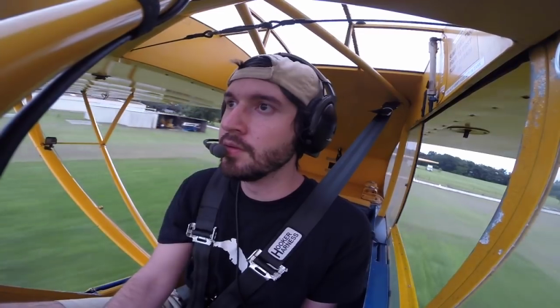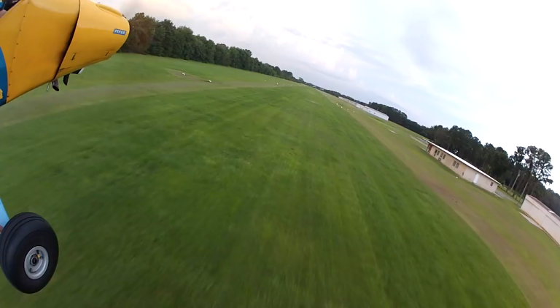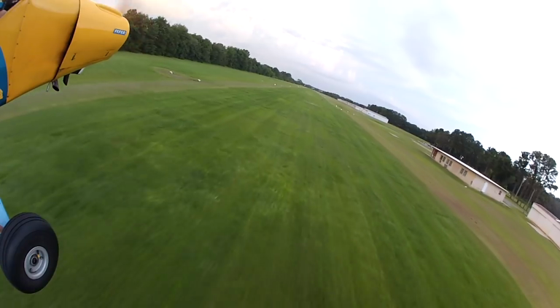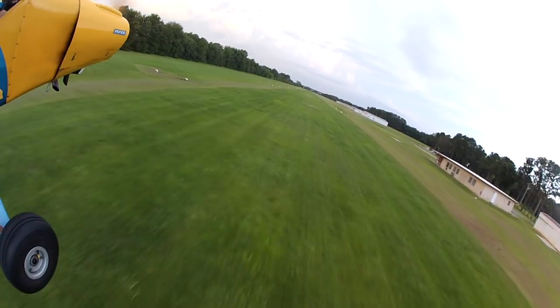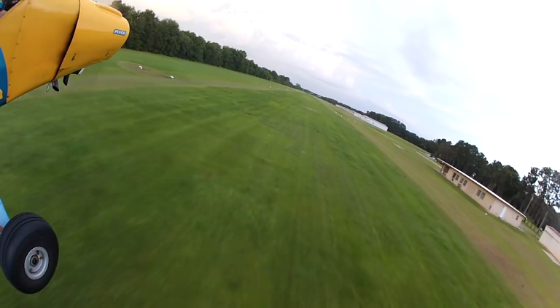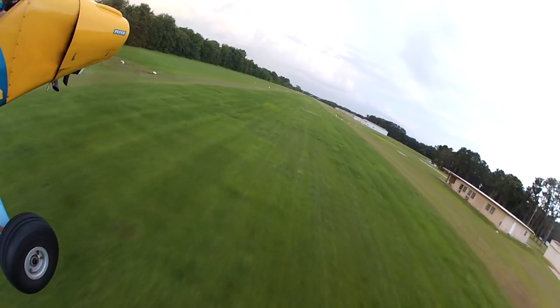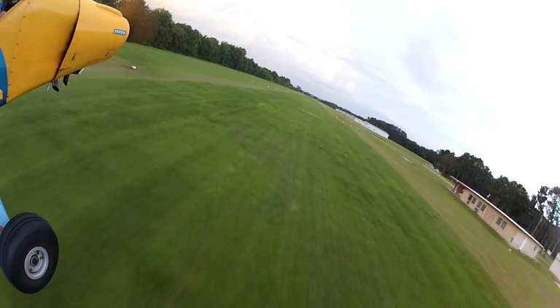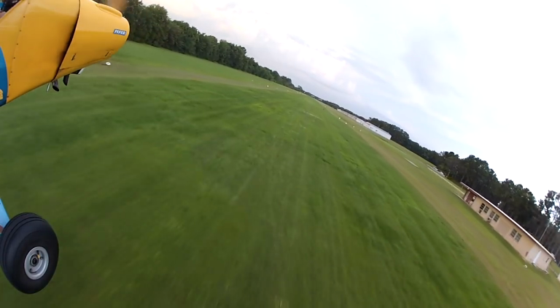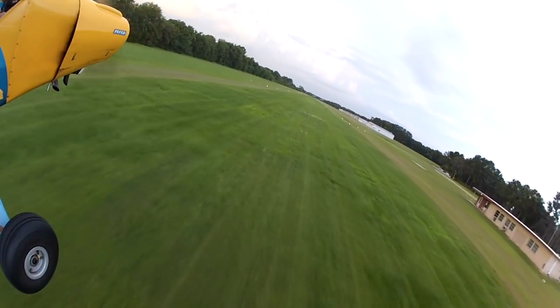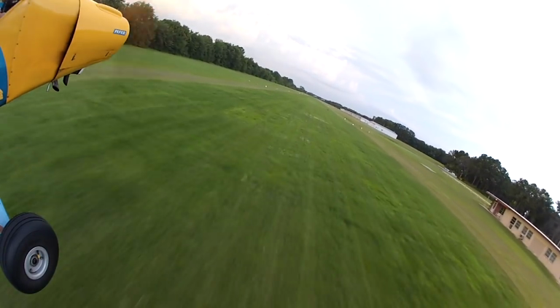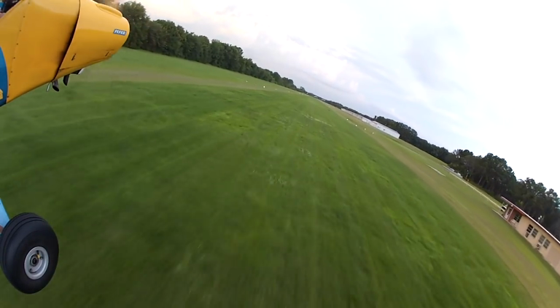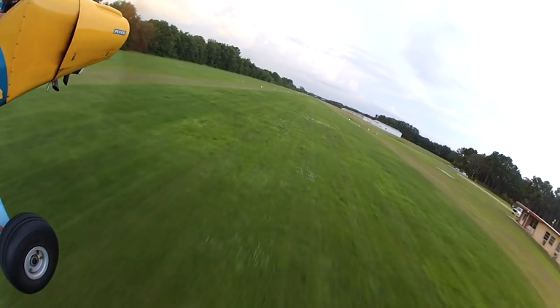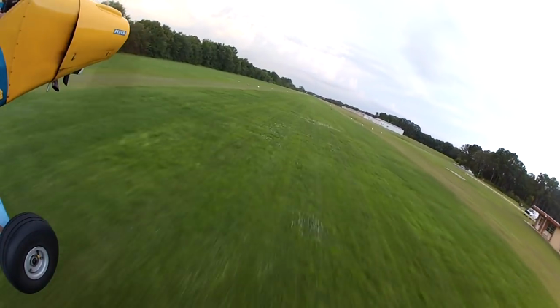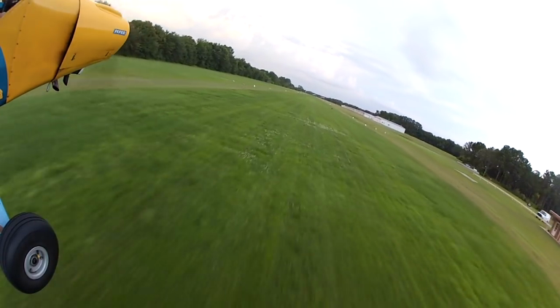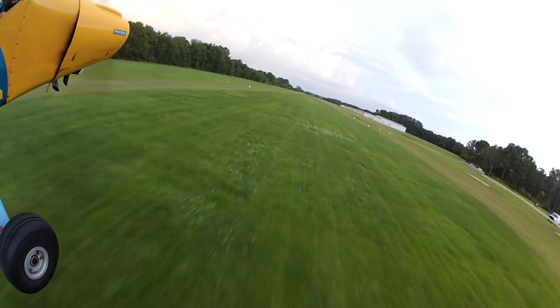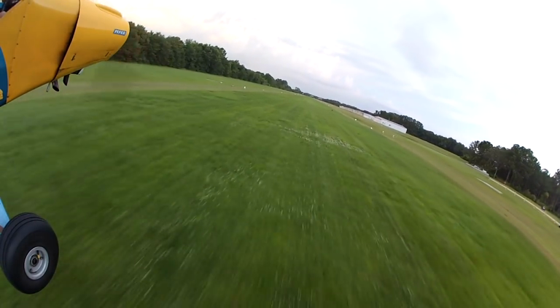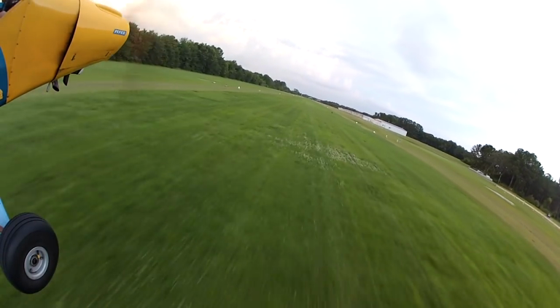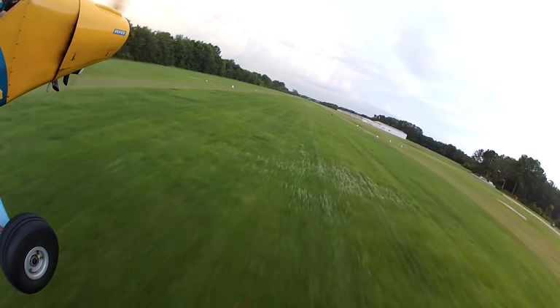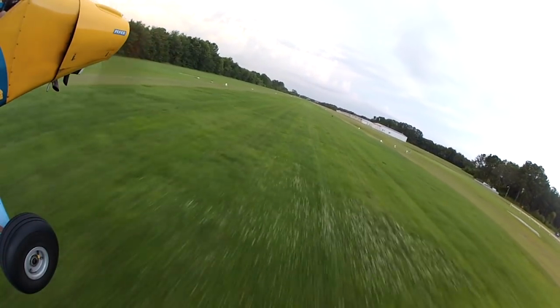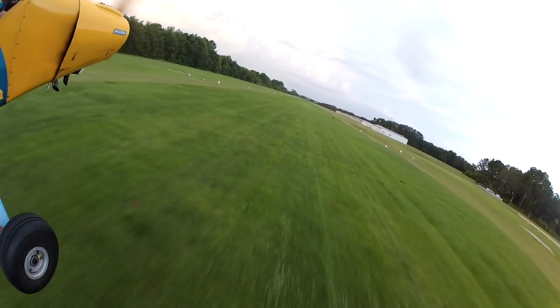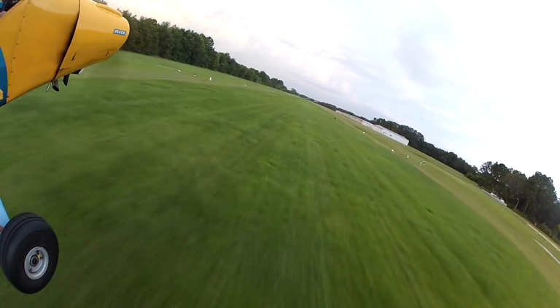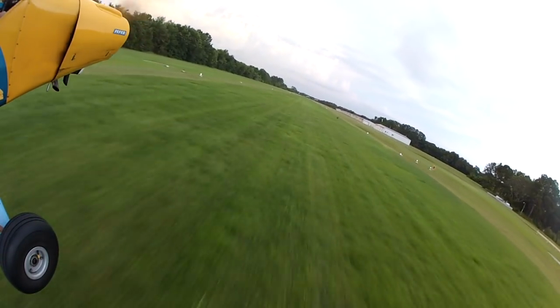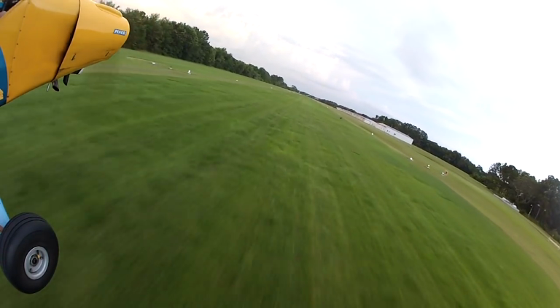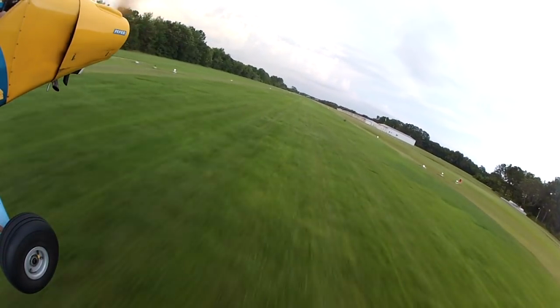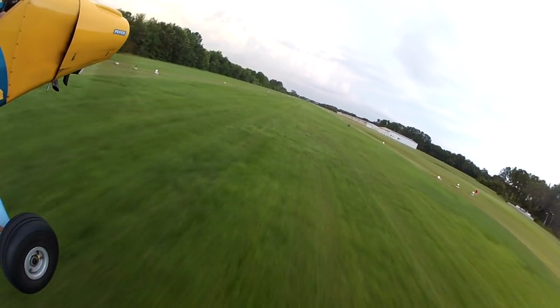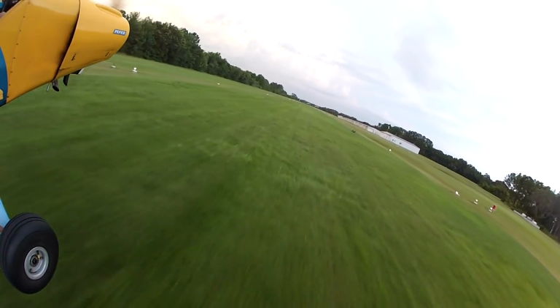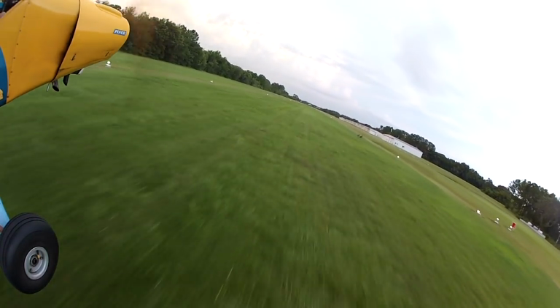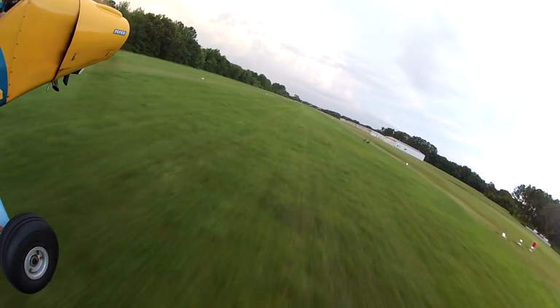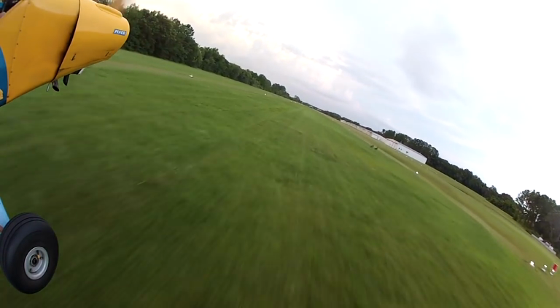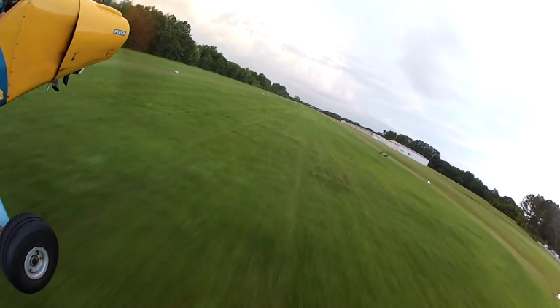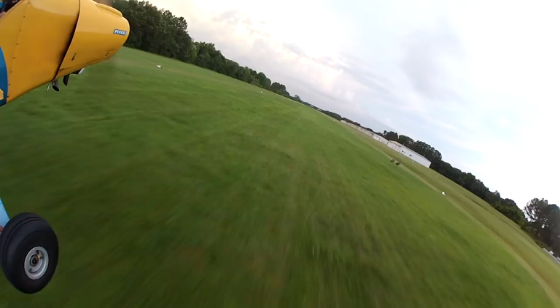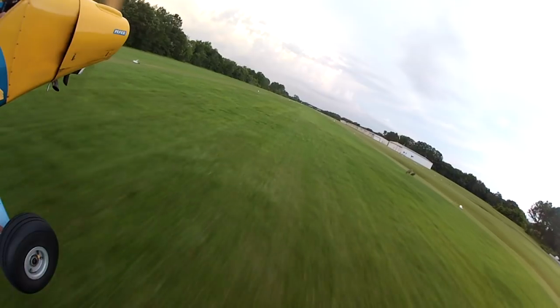Also keep an eye out for those pesky sandhill cranes — they love to walk in the middle of the runway.